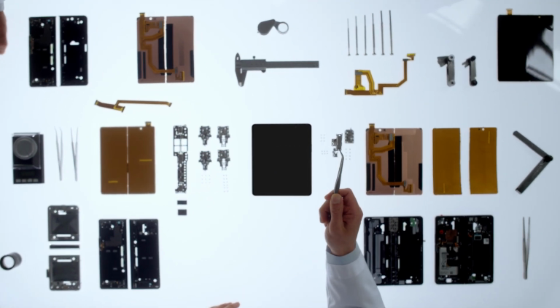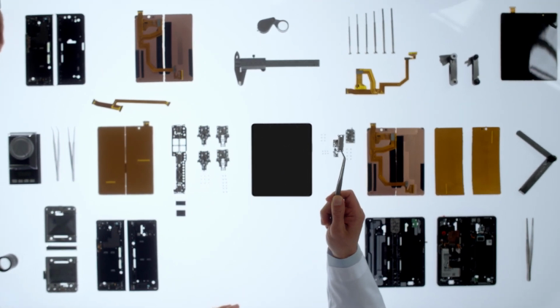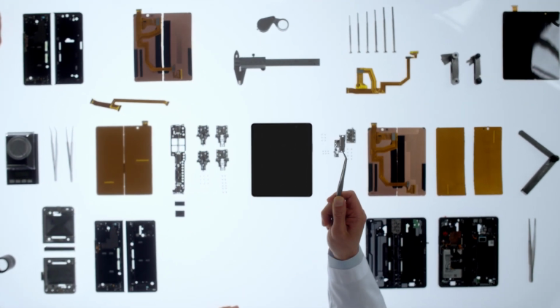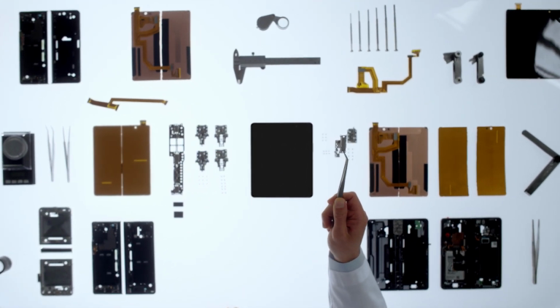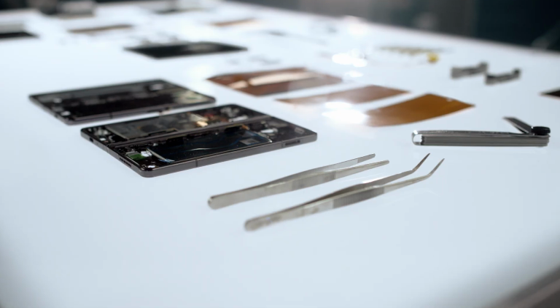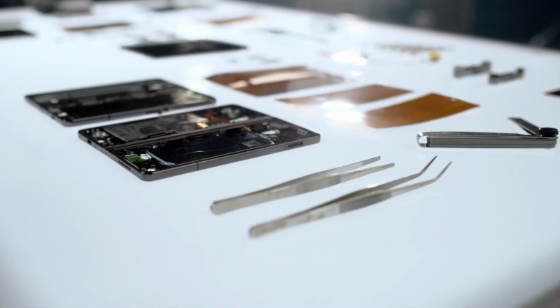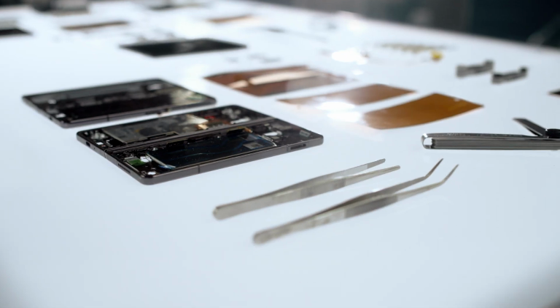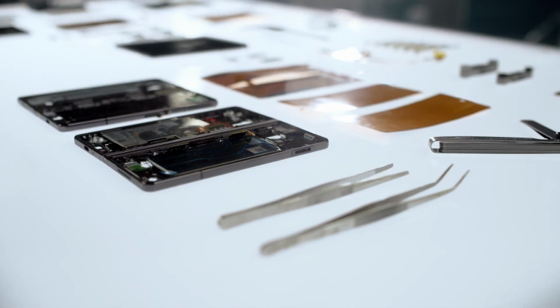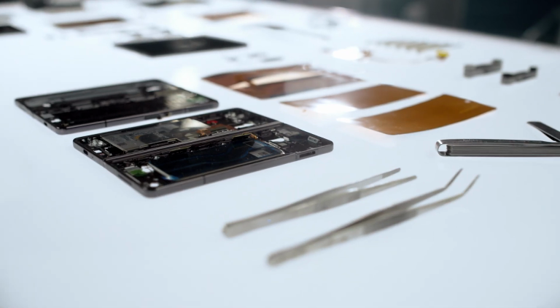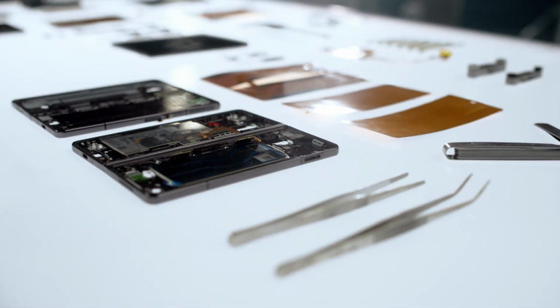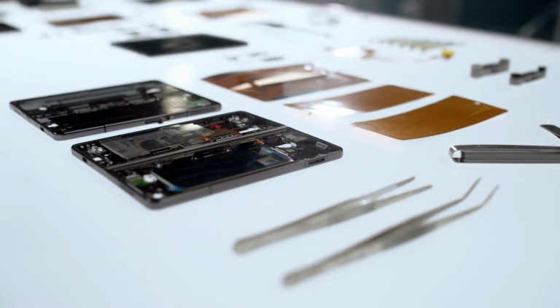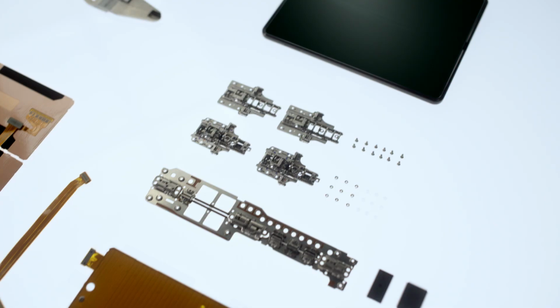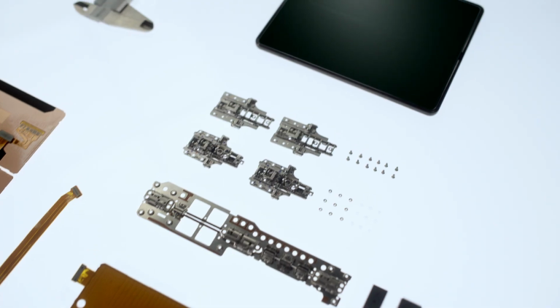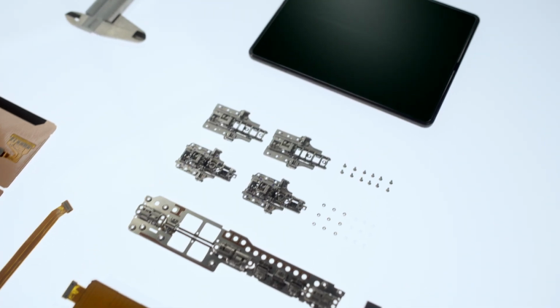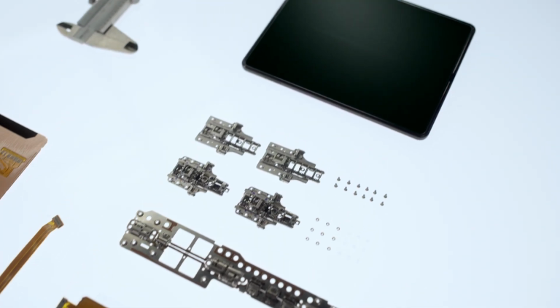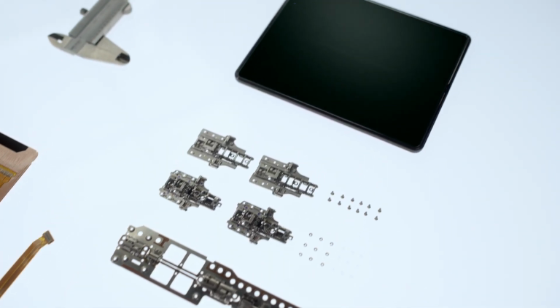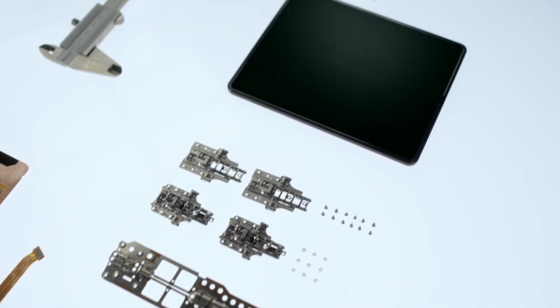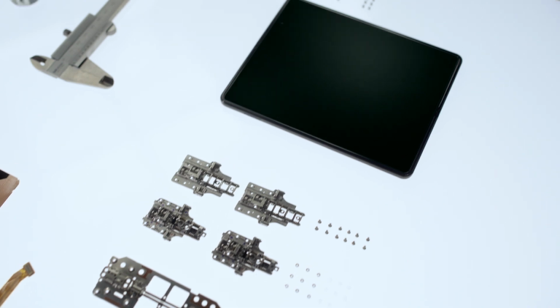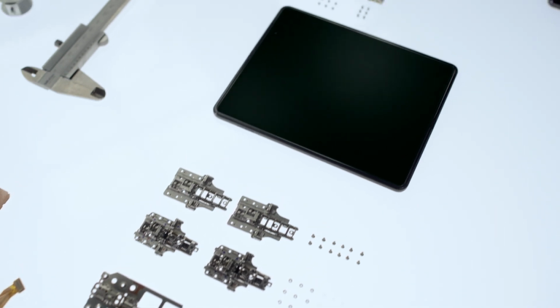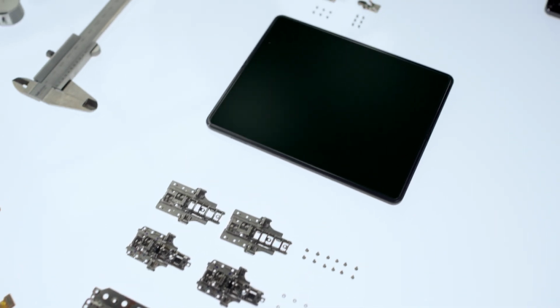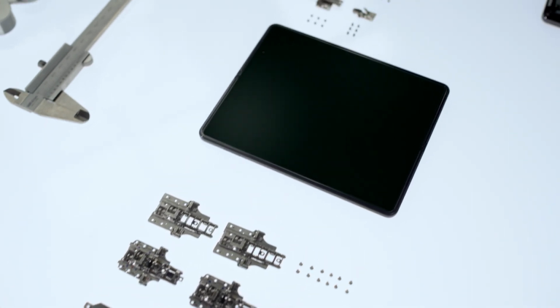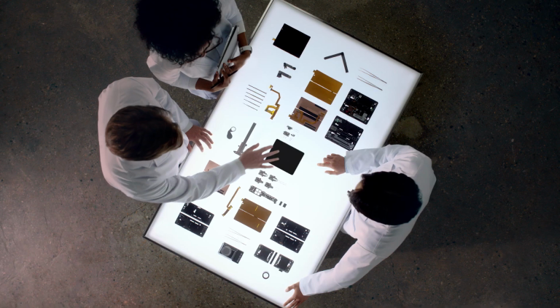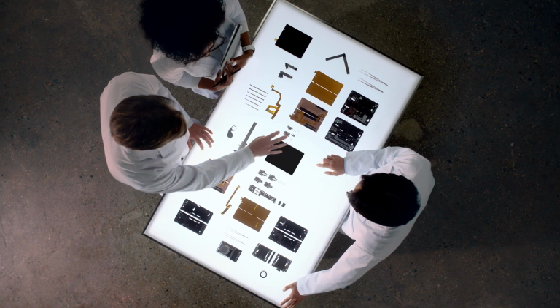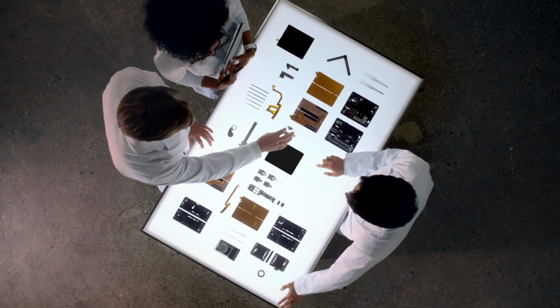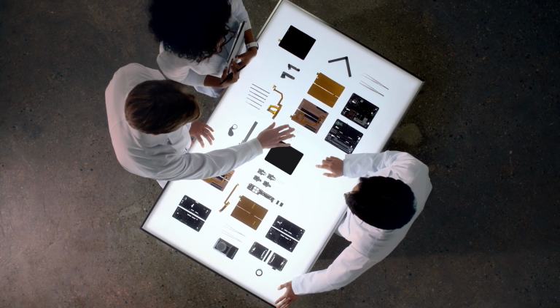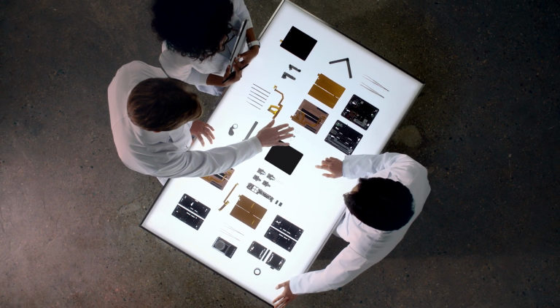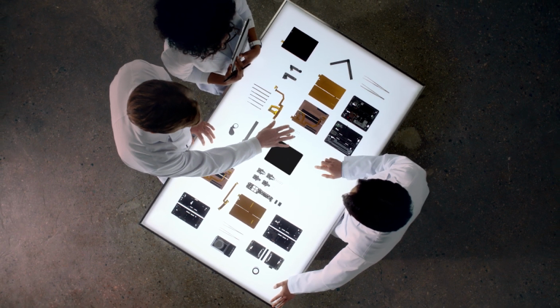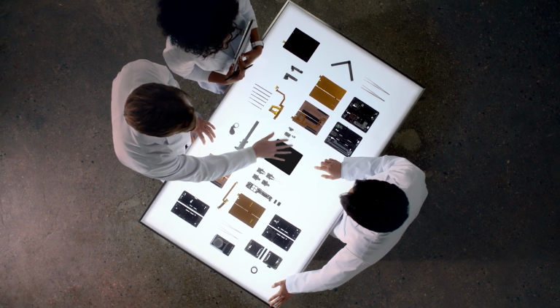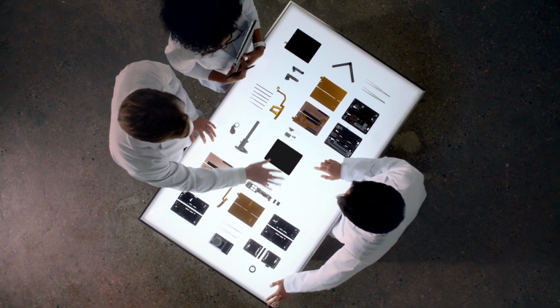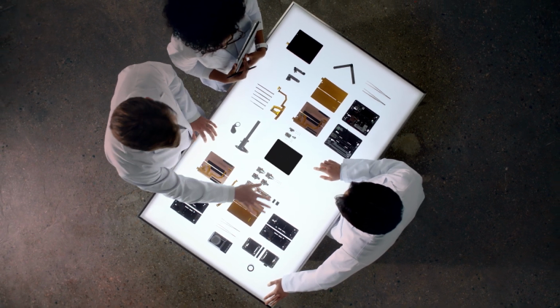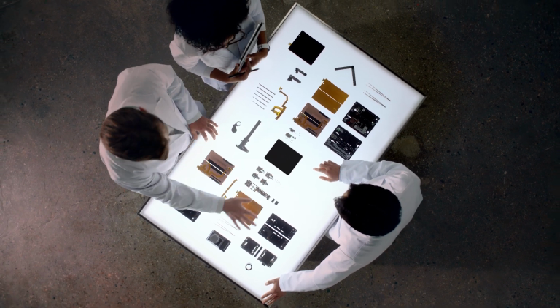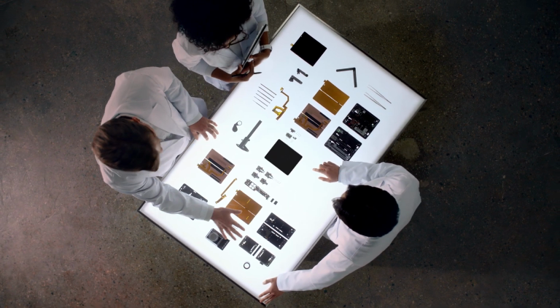Introducing the latest model in our fold series — redesigned and raising the bar like never before.